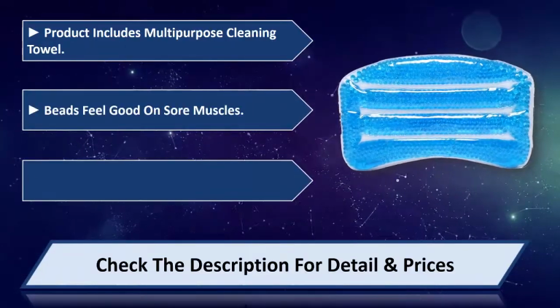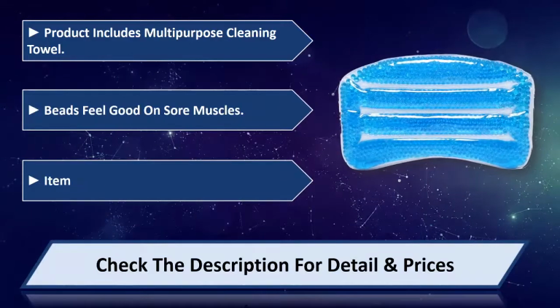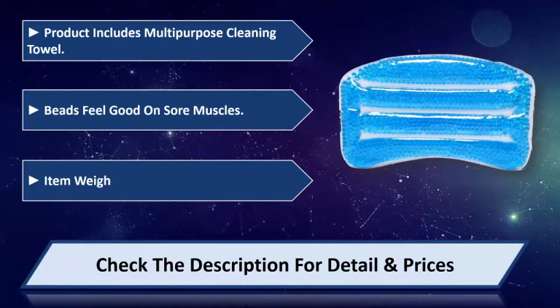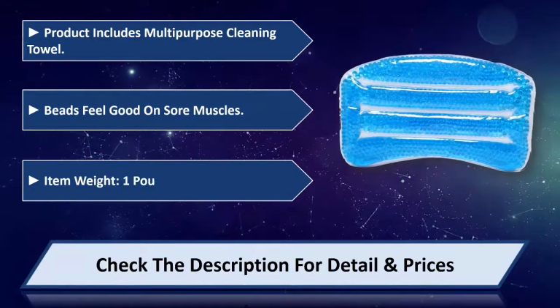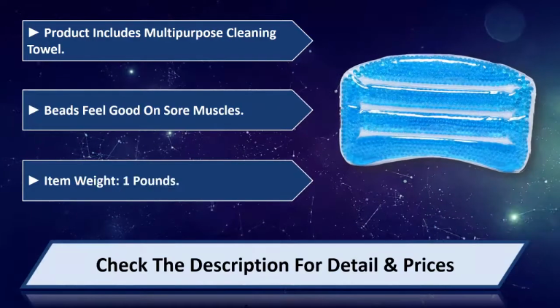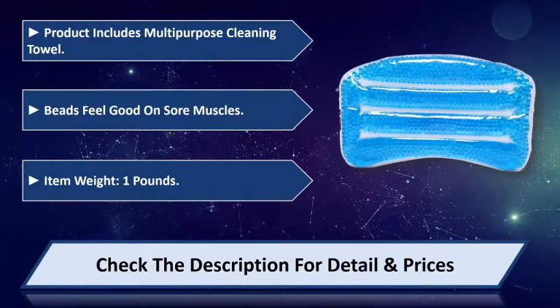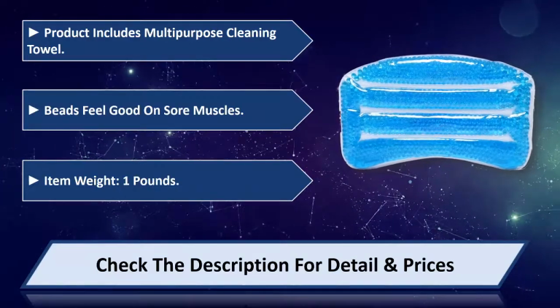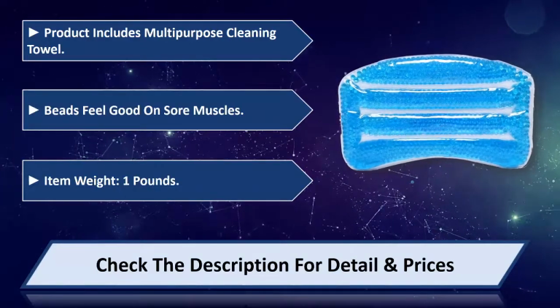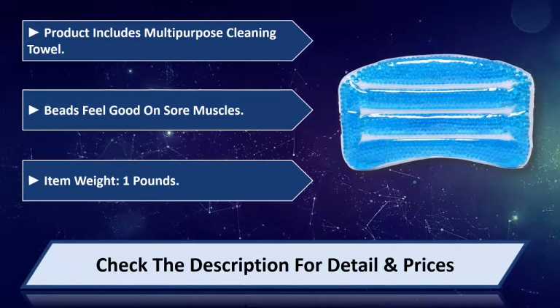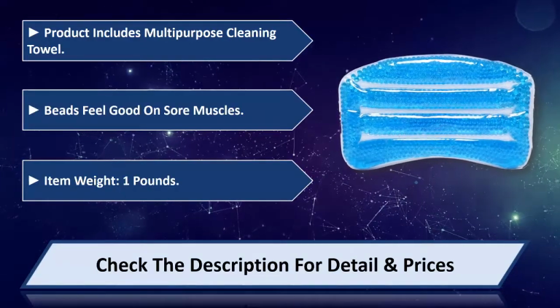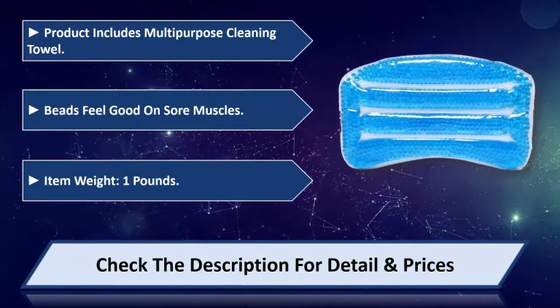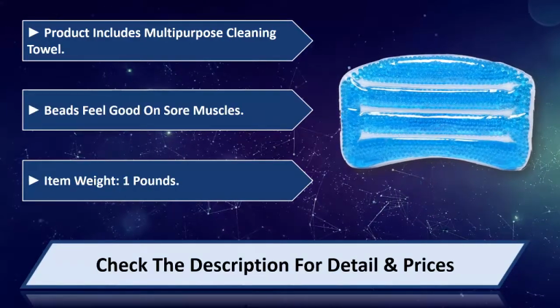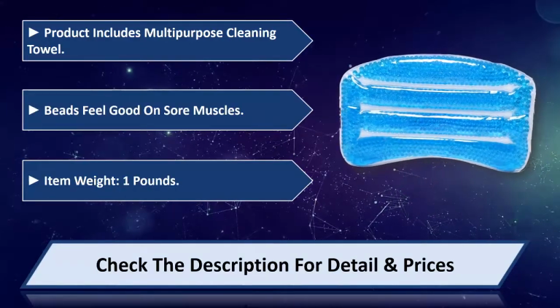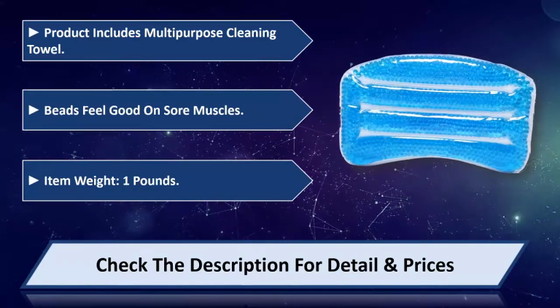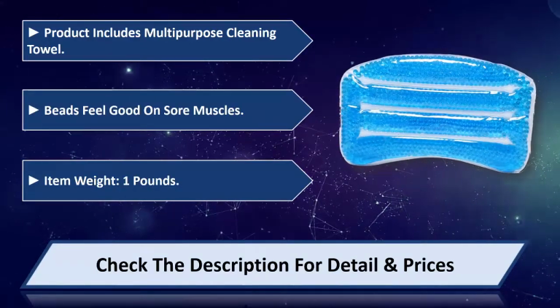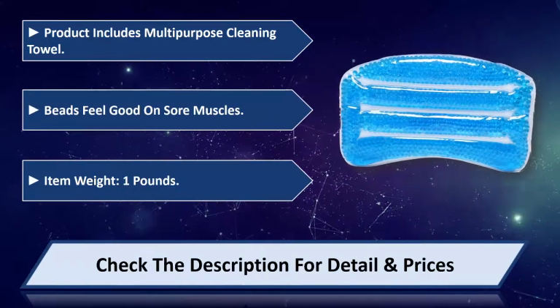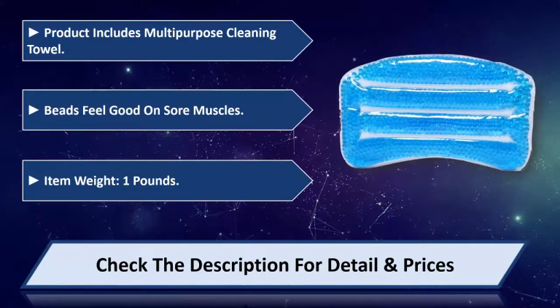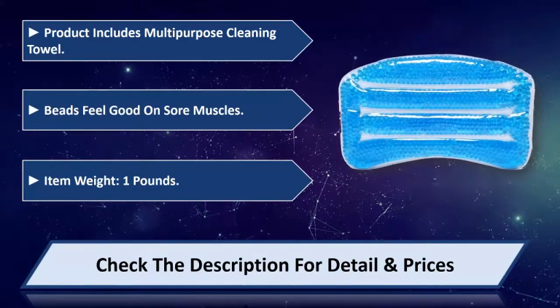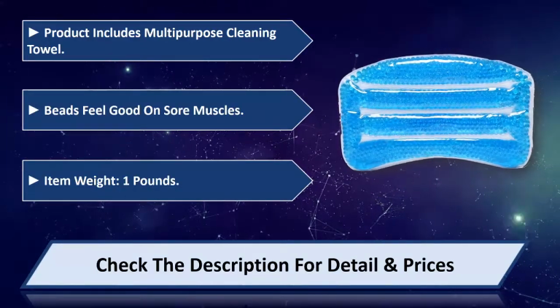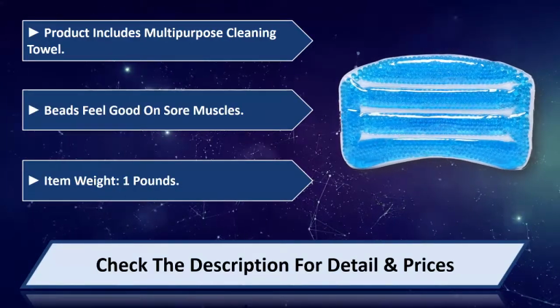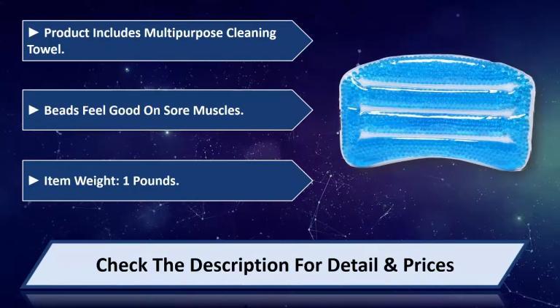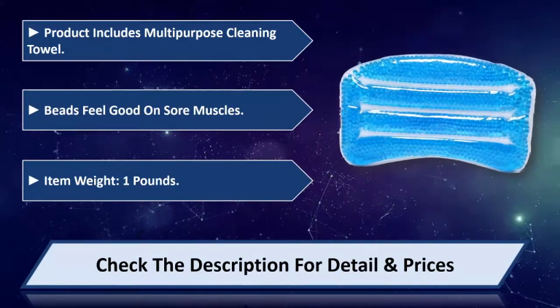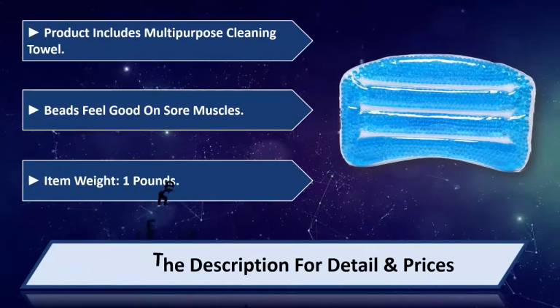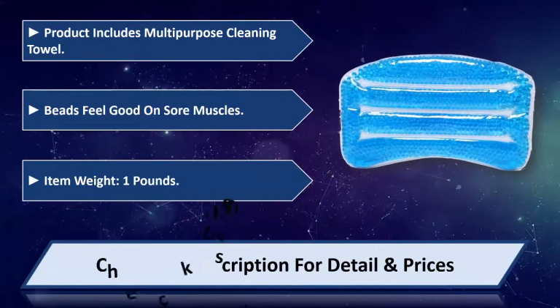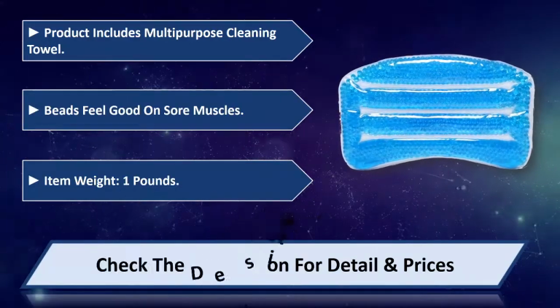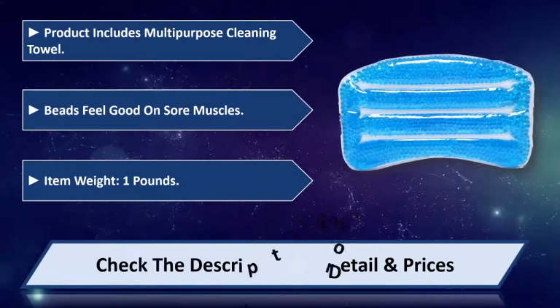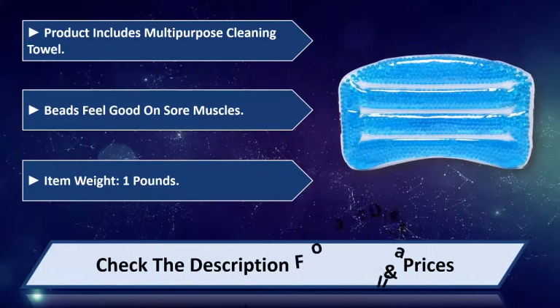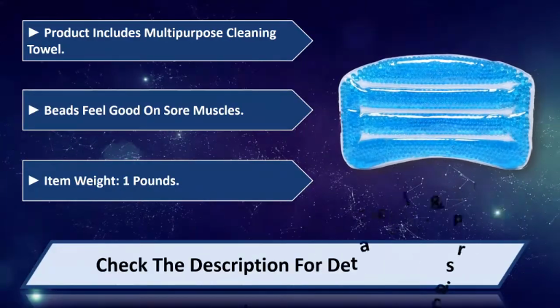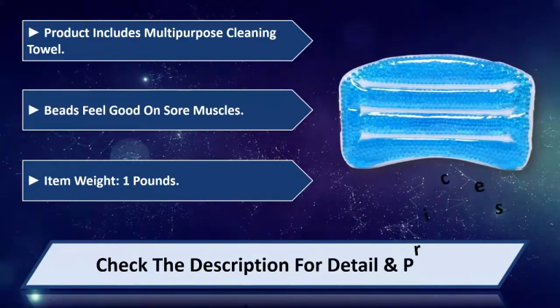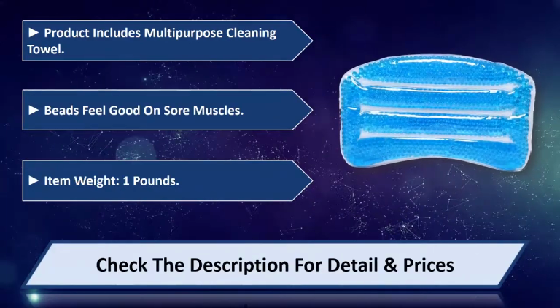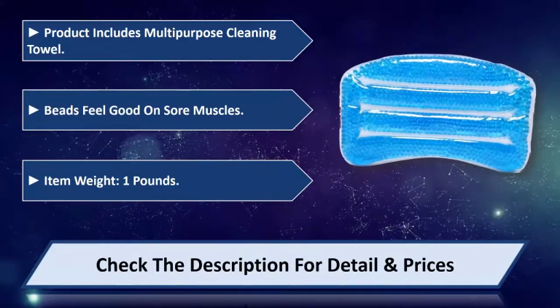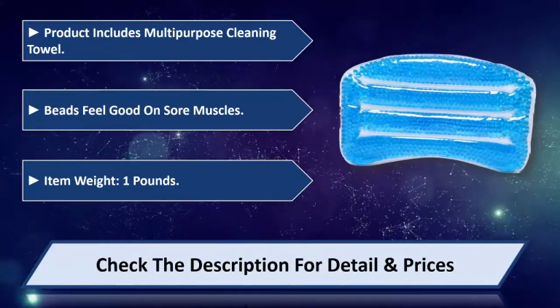Item weight: 1 pound. Please check the description for detail and price.